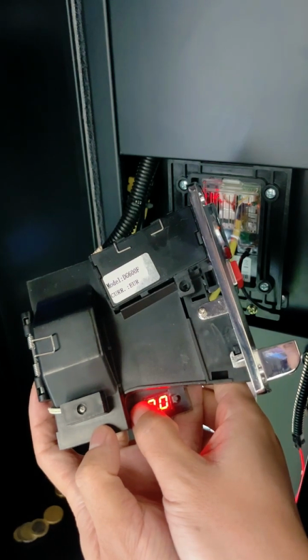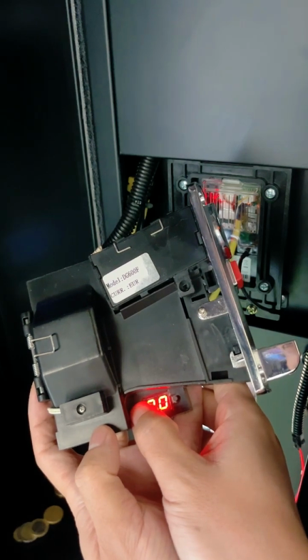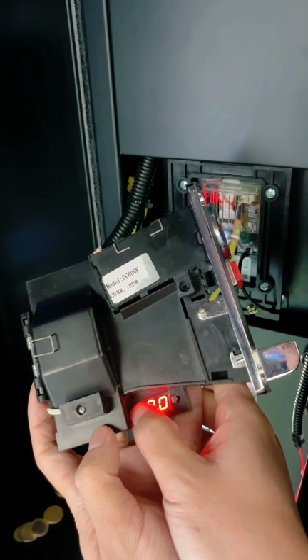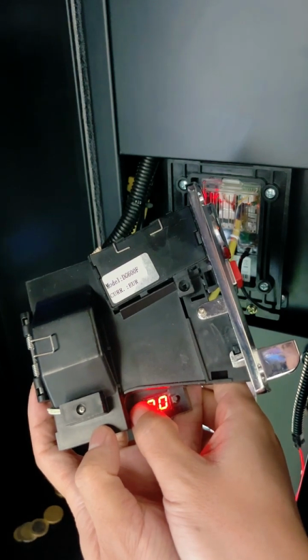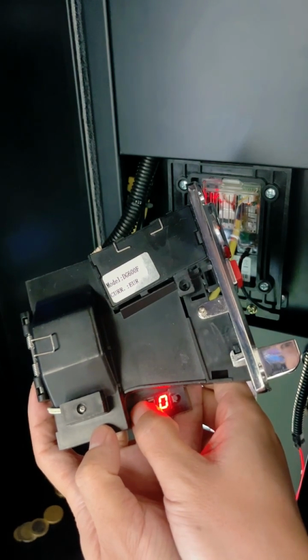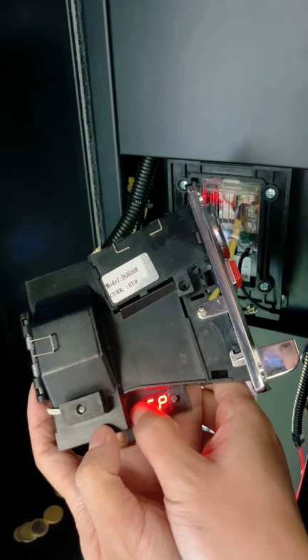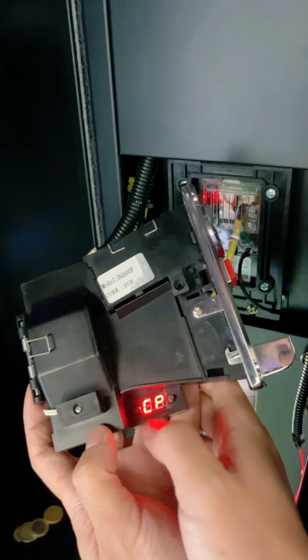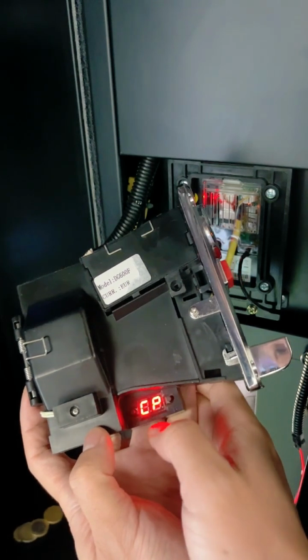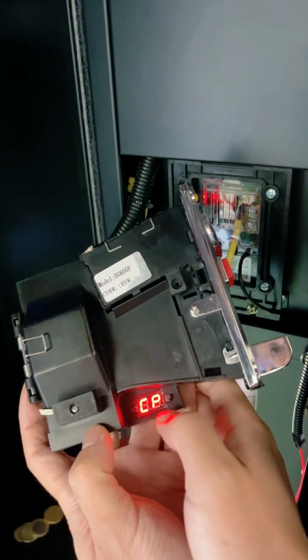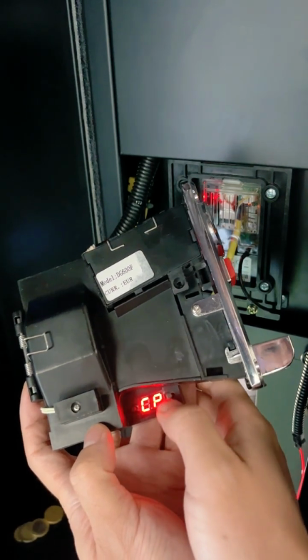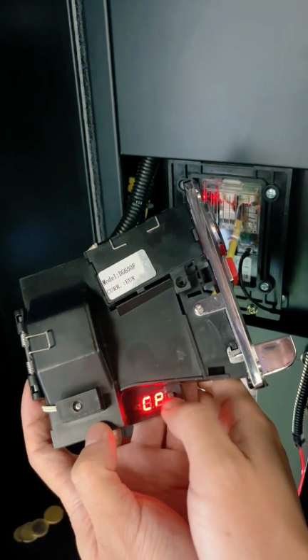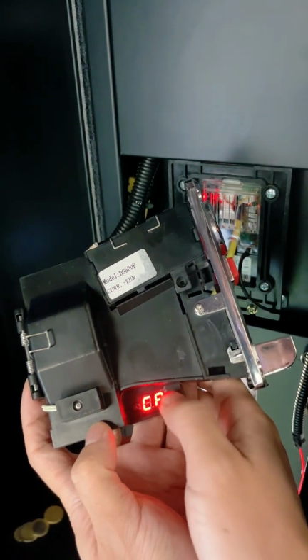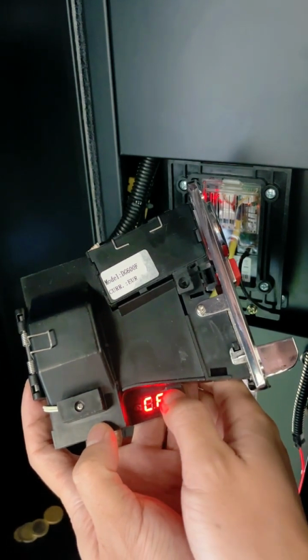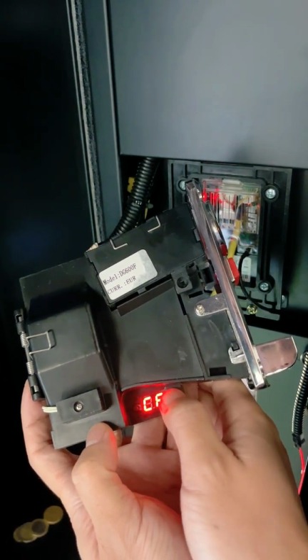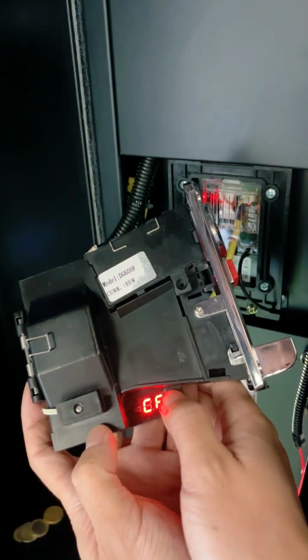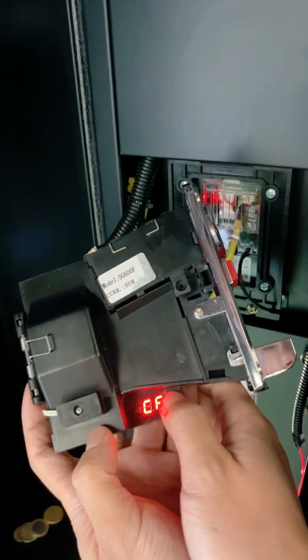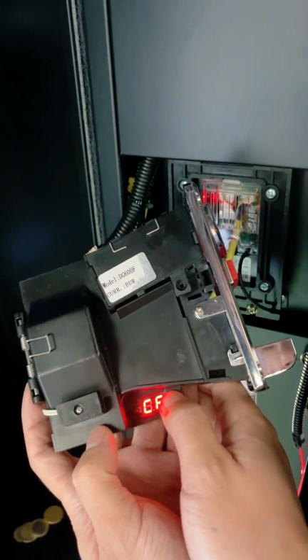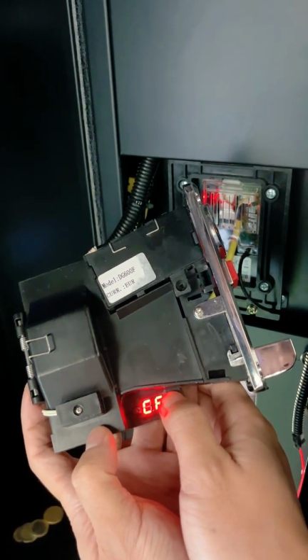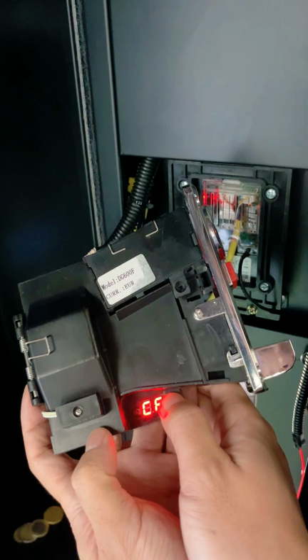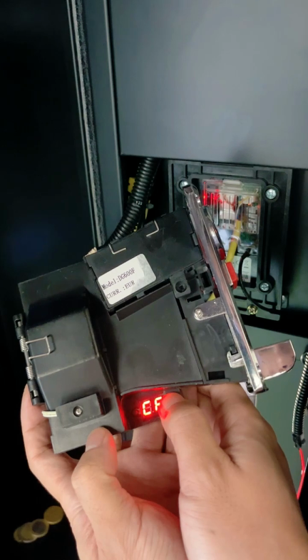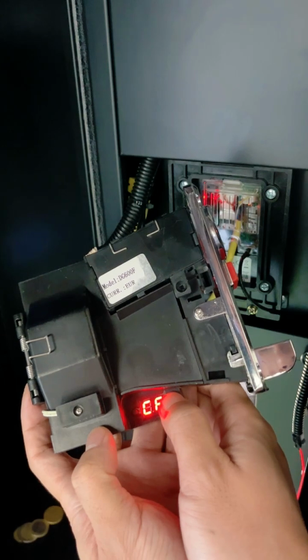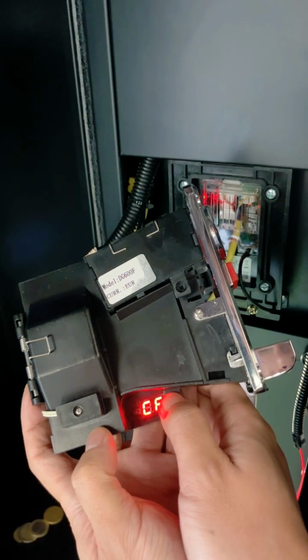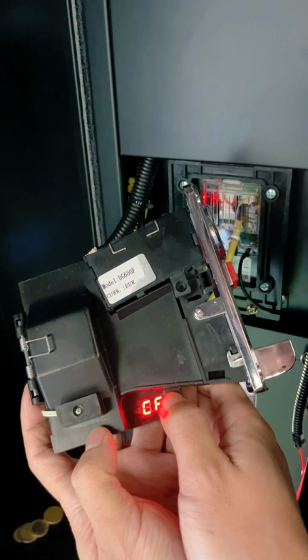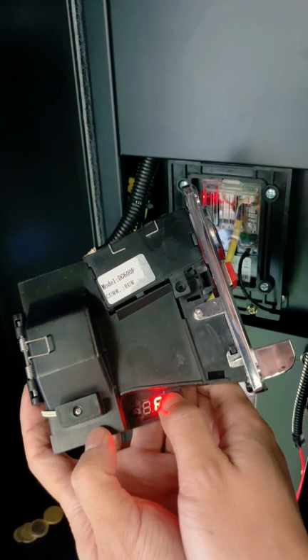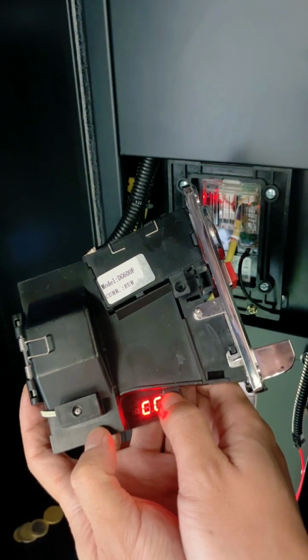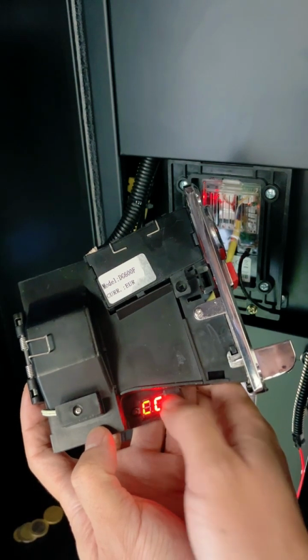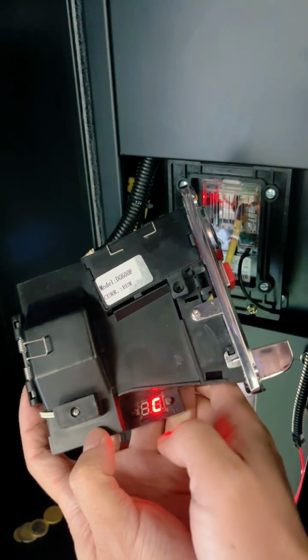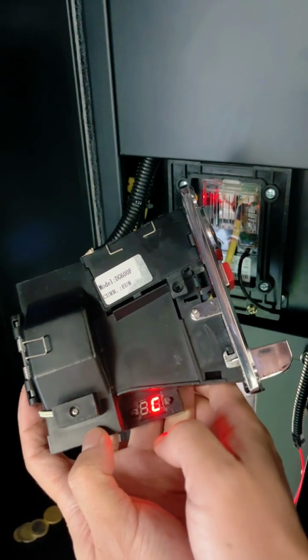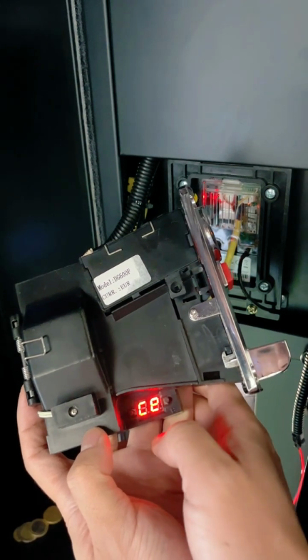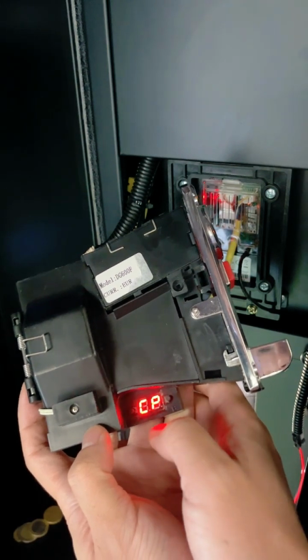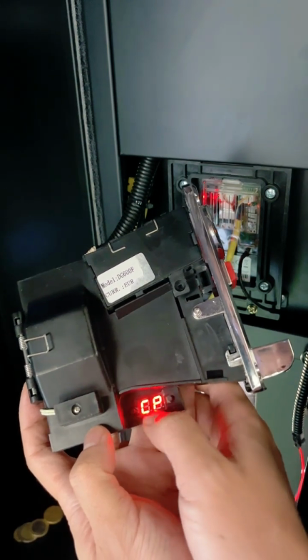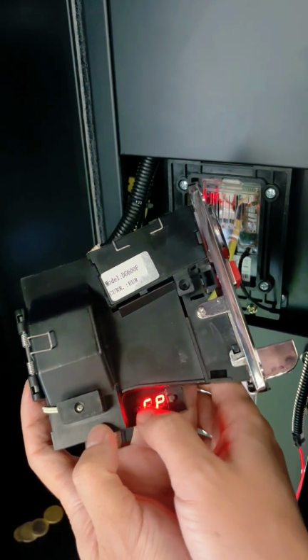Display CP. Press the key for 4 seconds. Display CC. Clear the original settings.